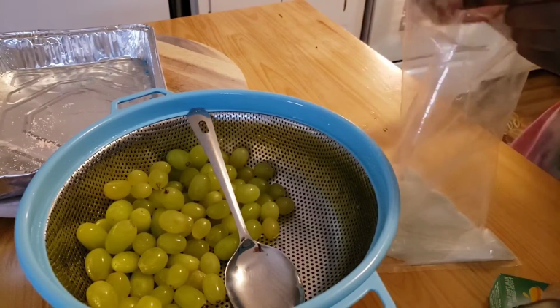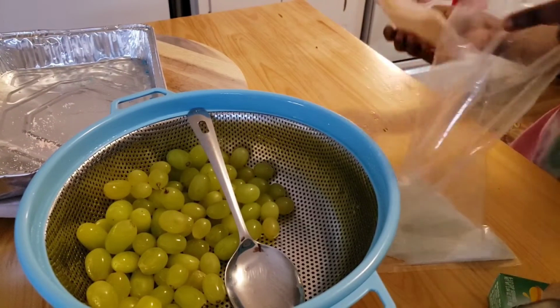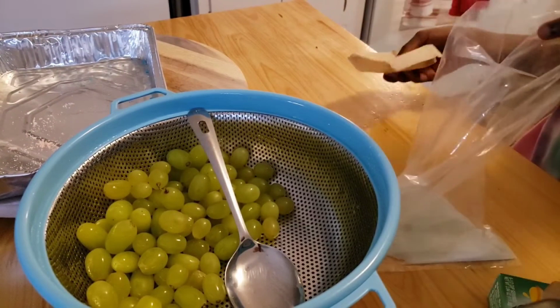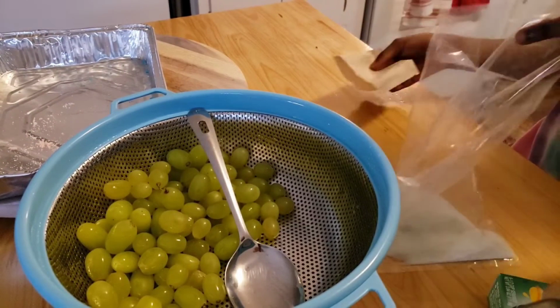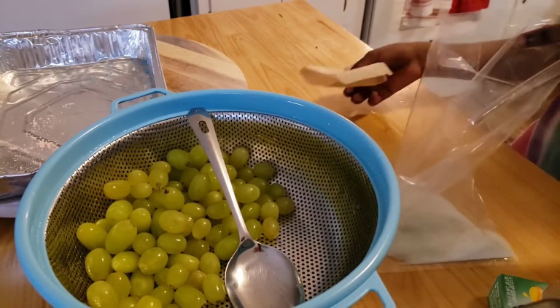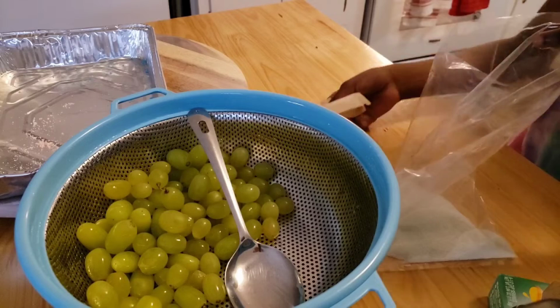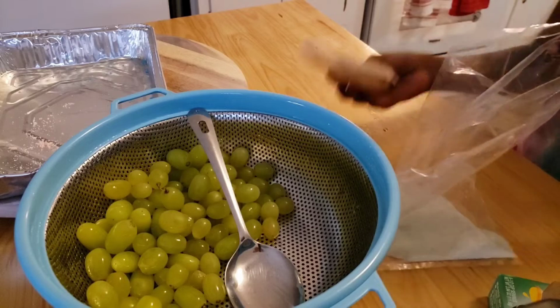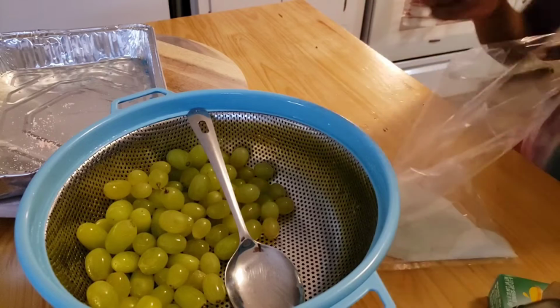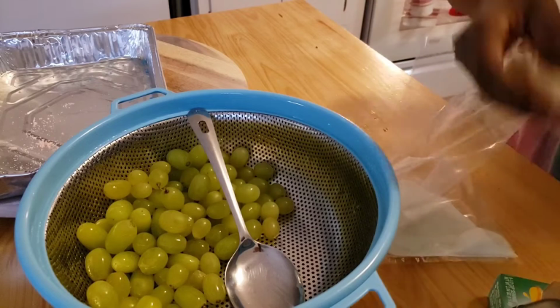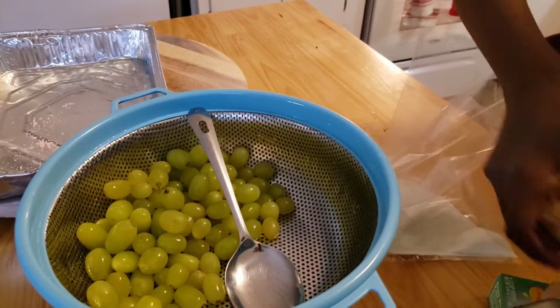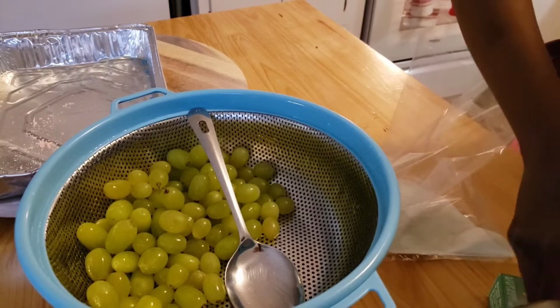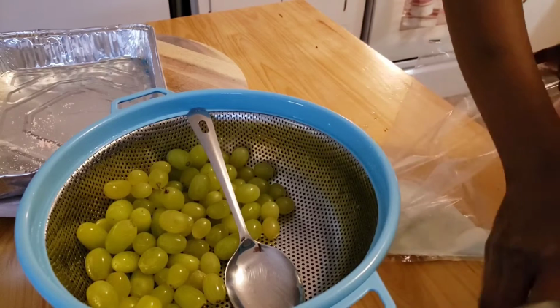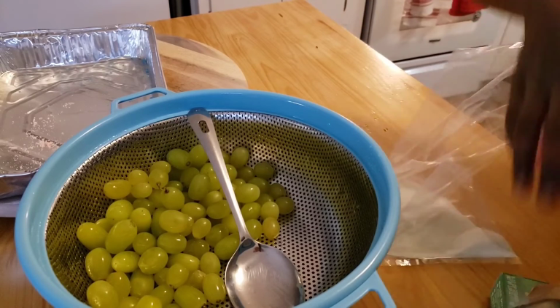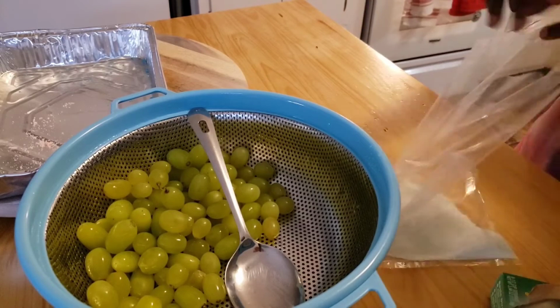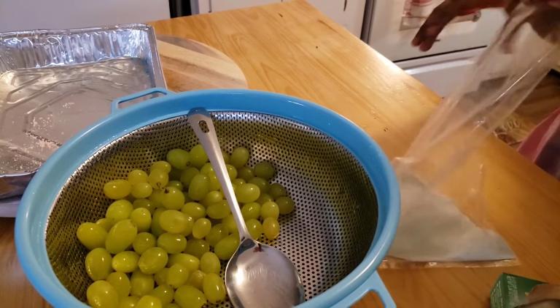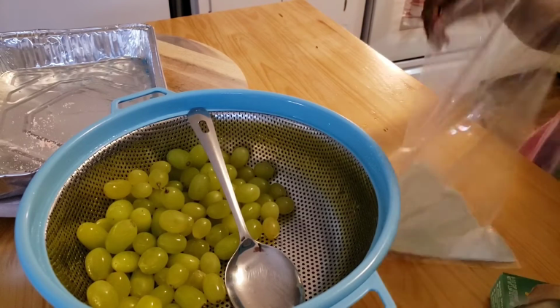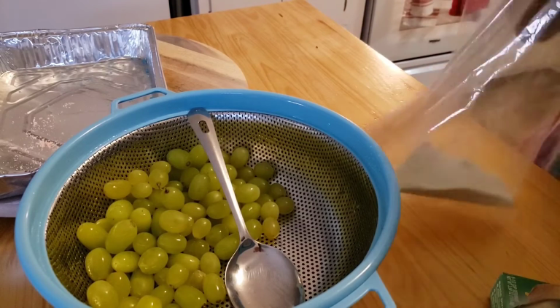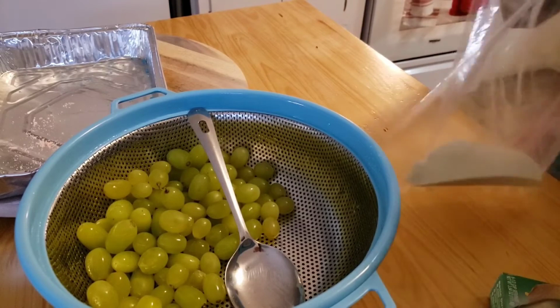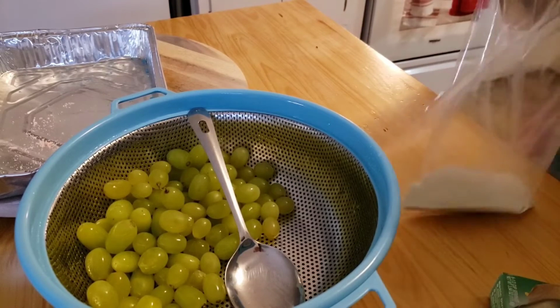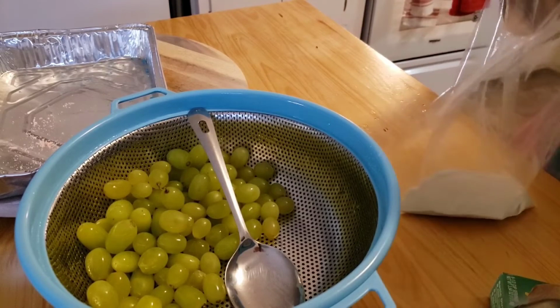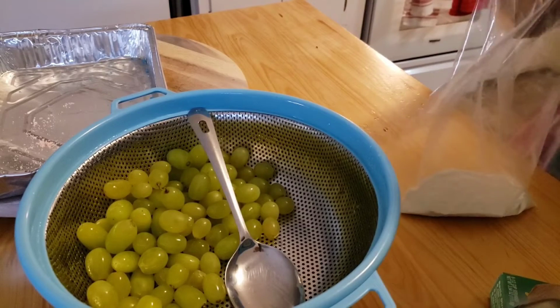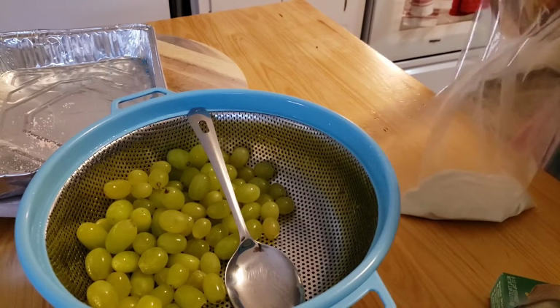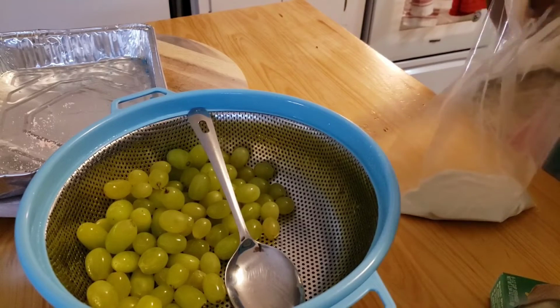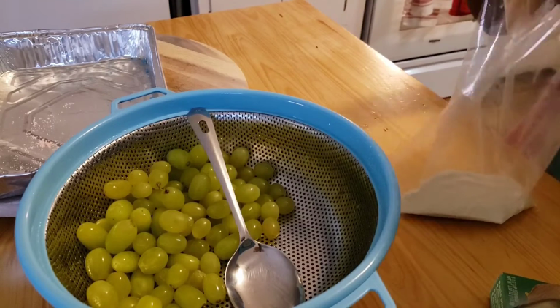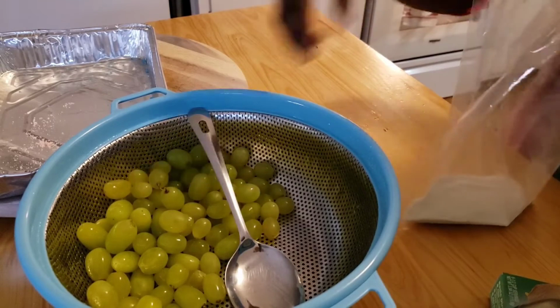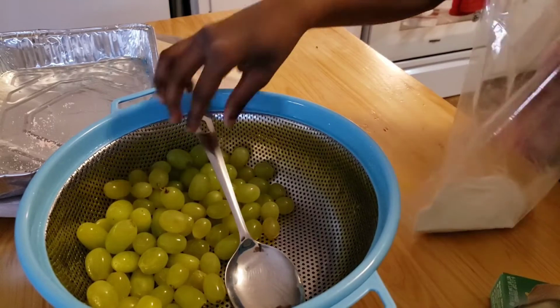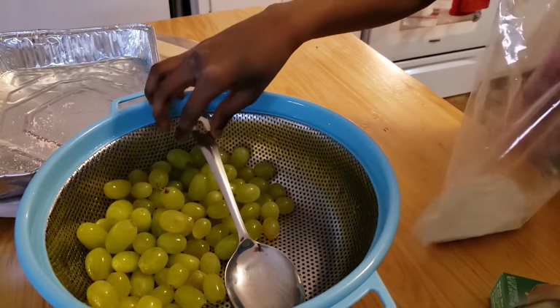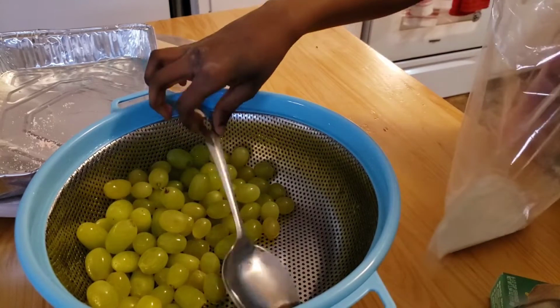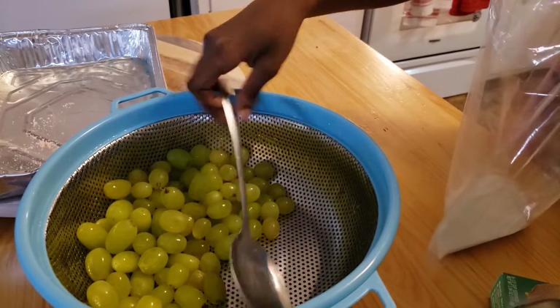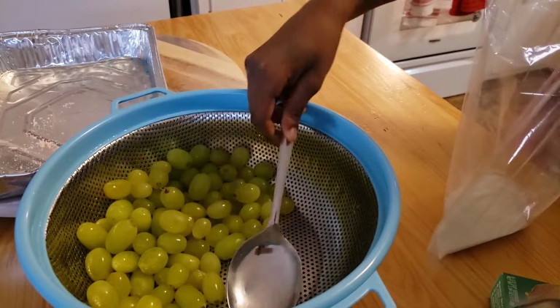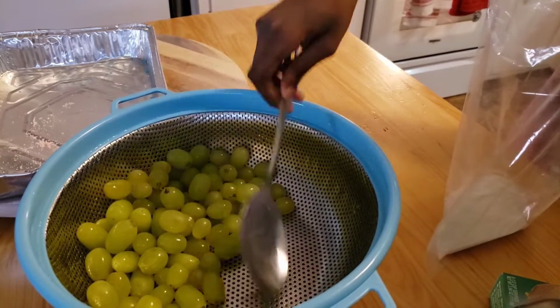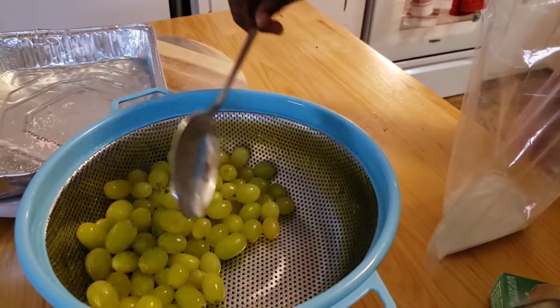After, grab any spoon and just scoop your grapes into the bag. Make sure your grapes are wet.